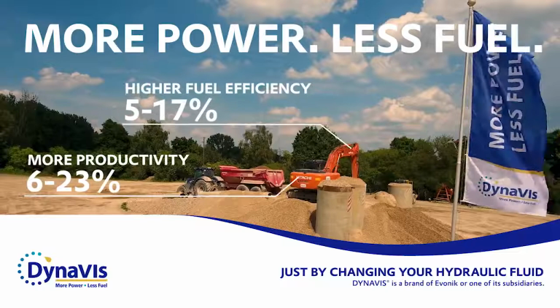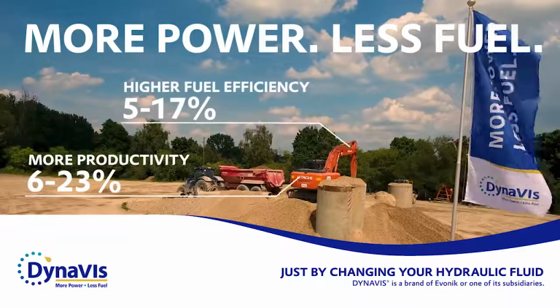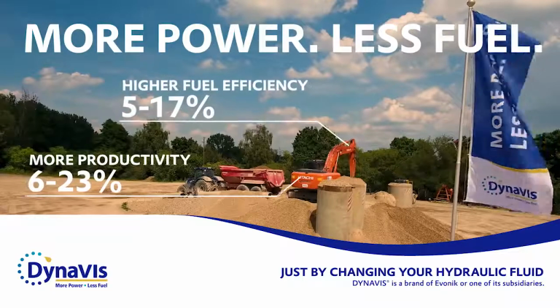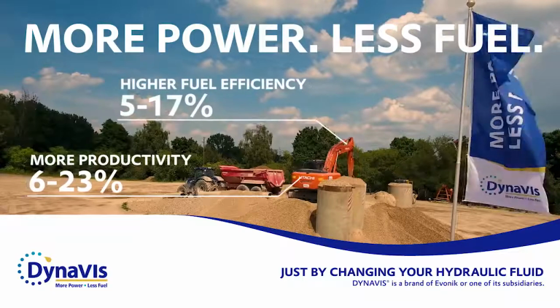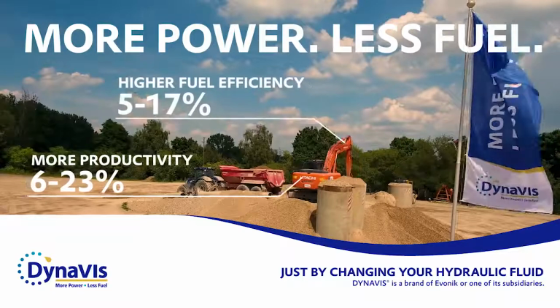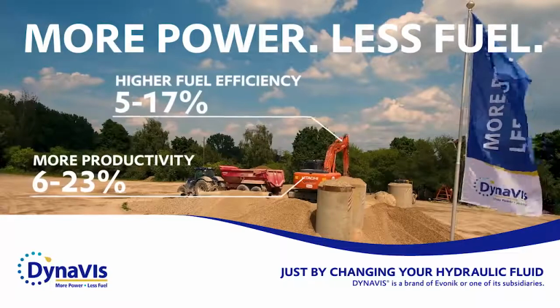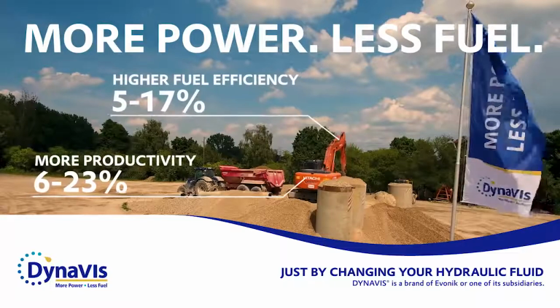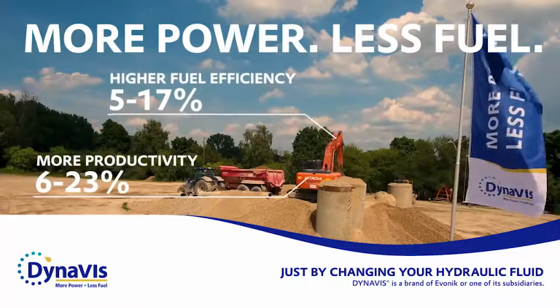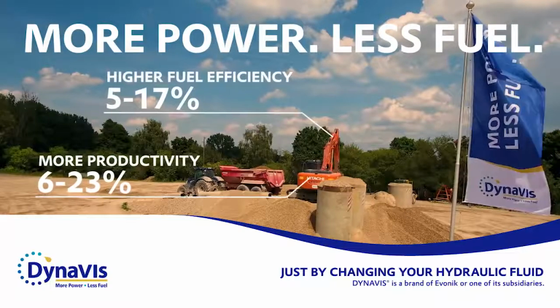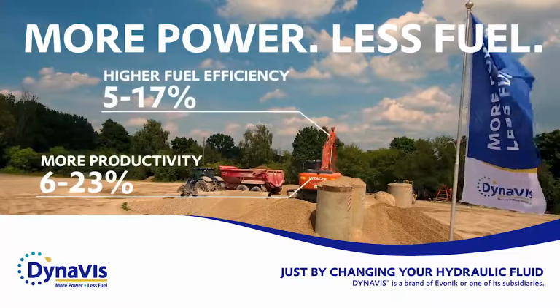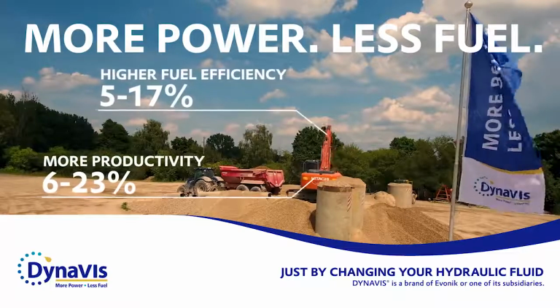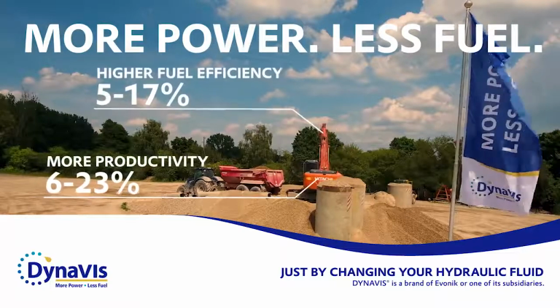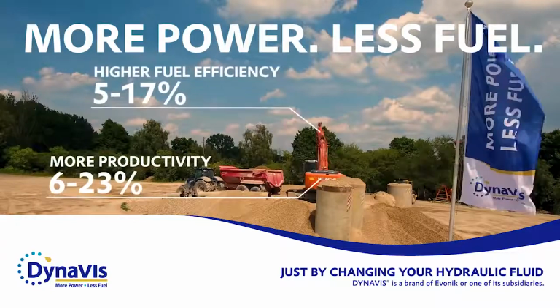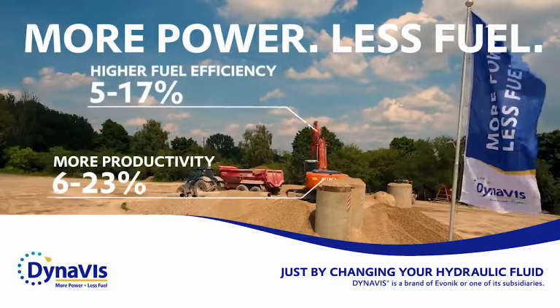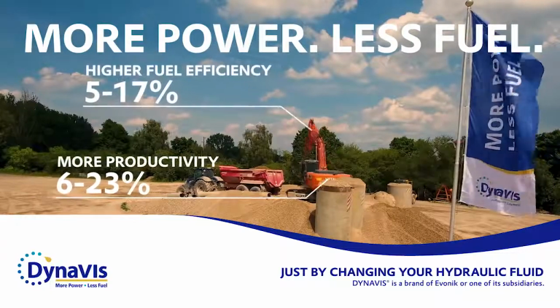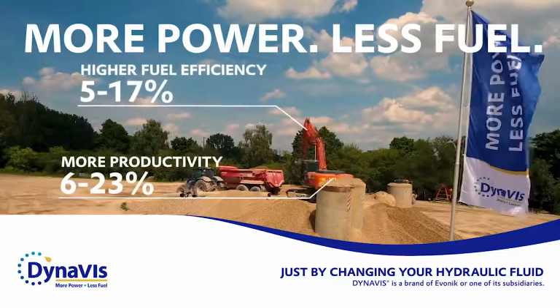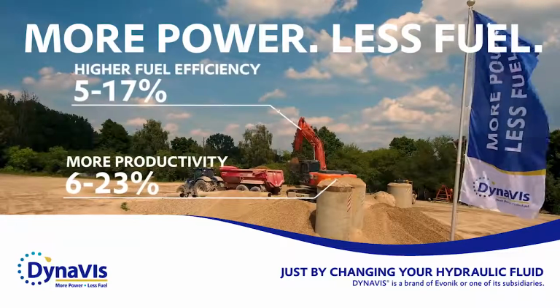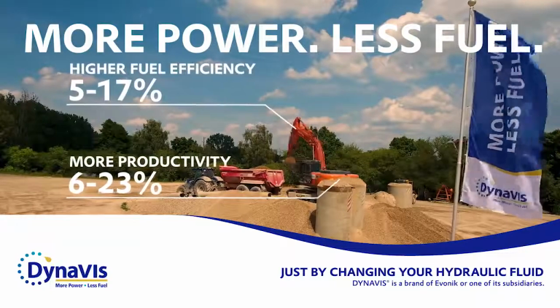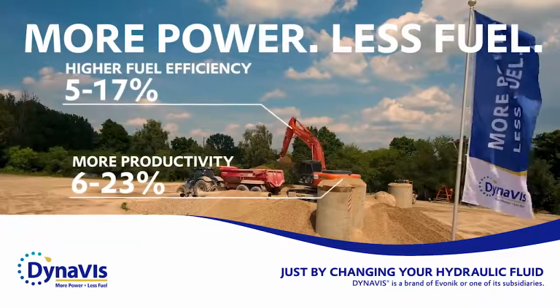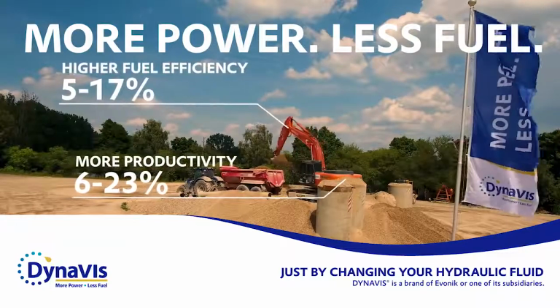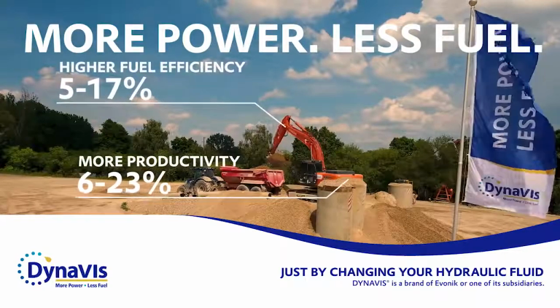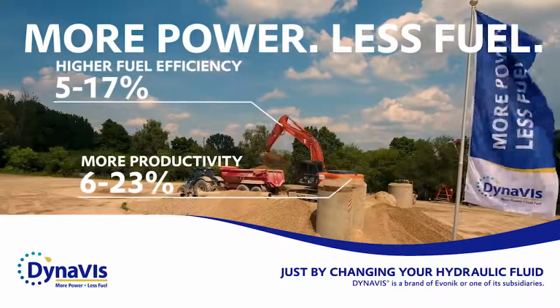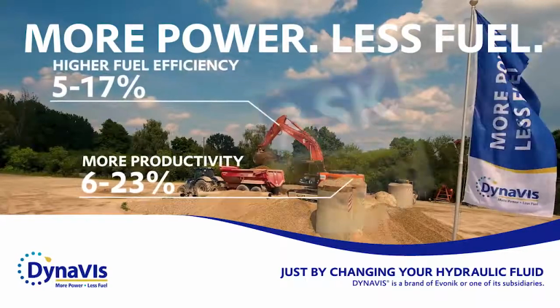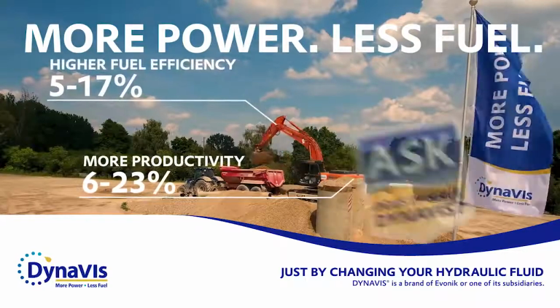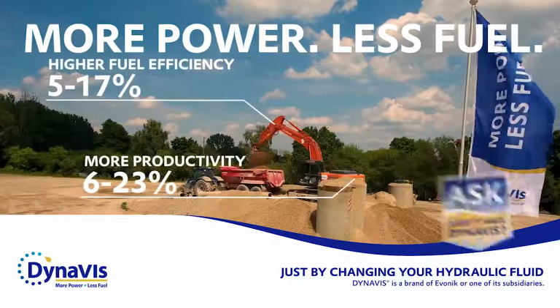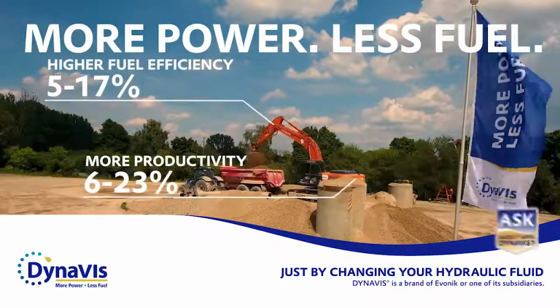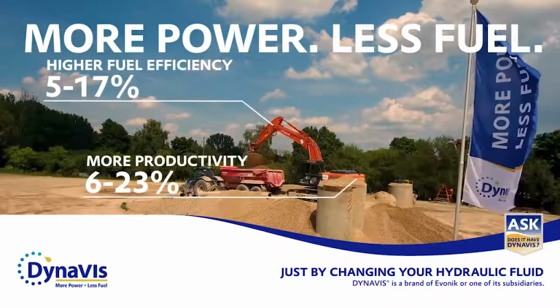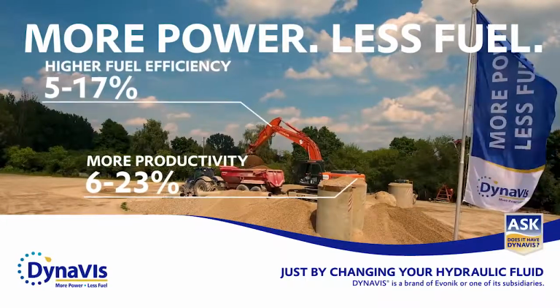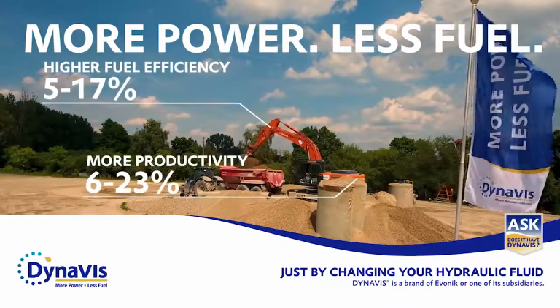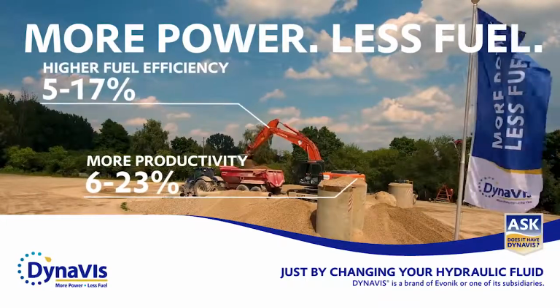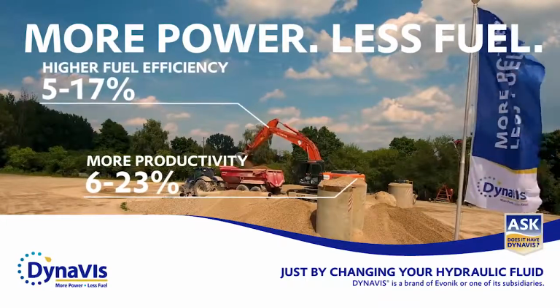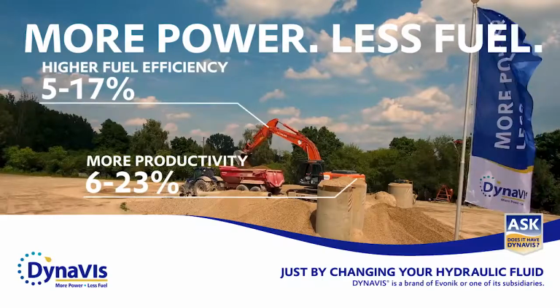Don't forget to ask your formulator: does it have Dynavis?